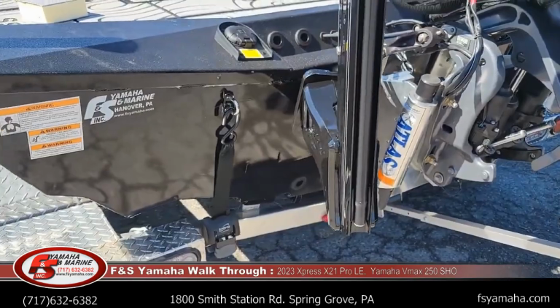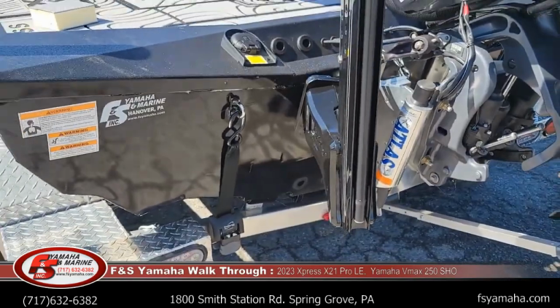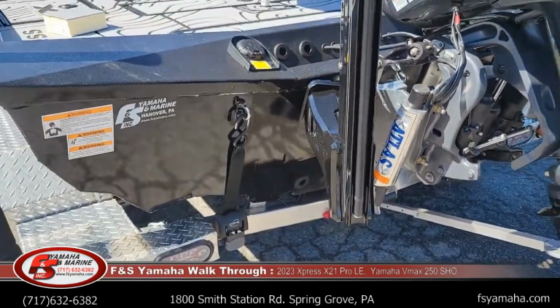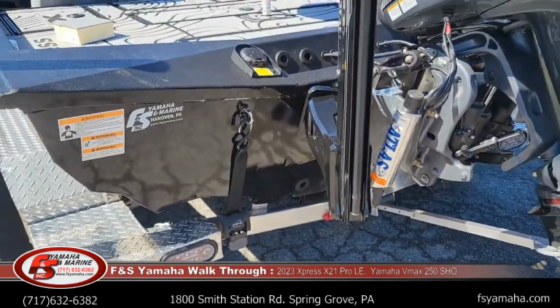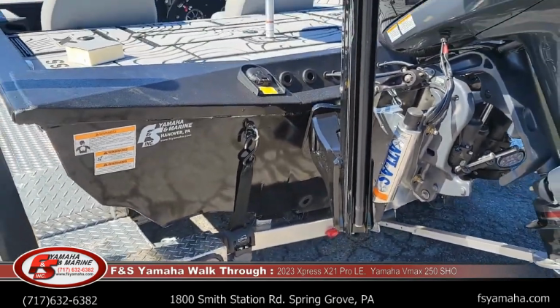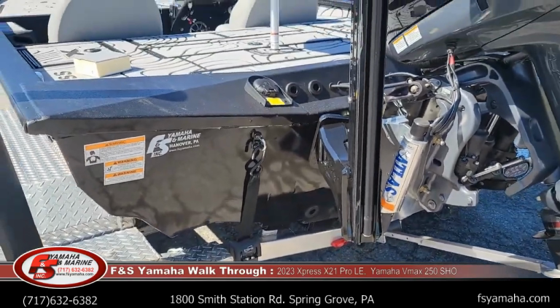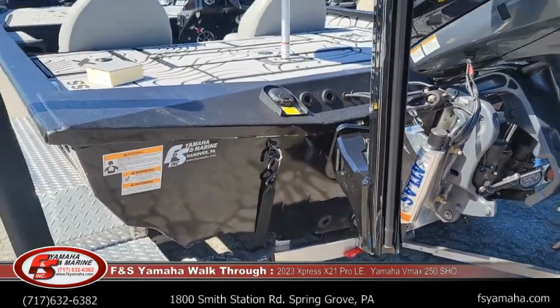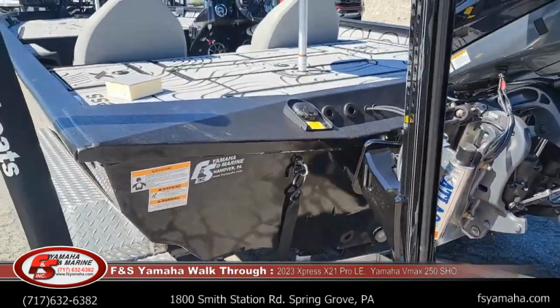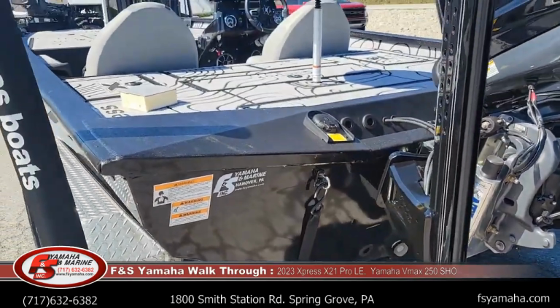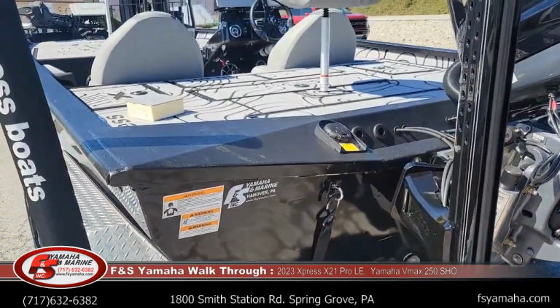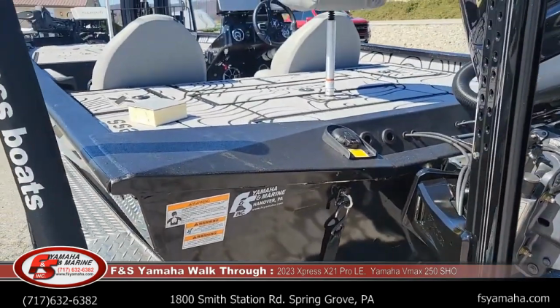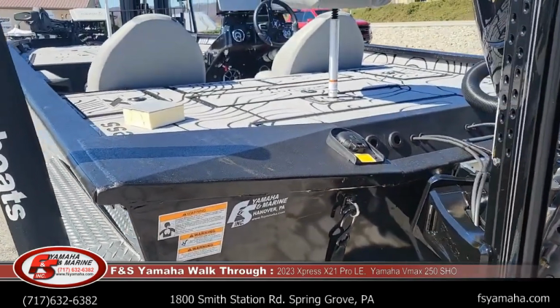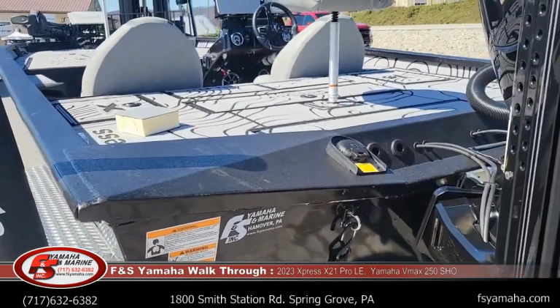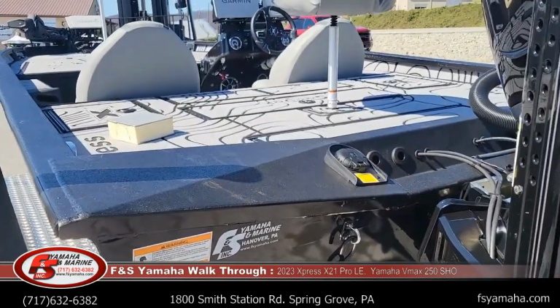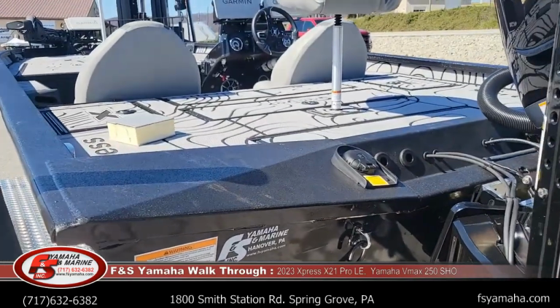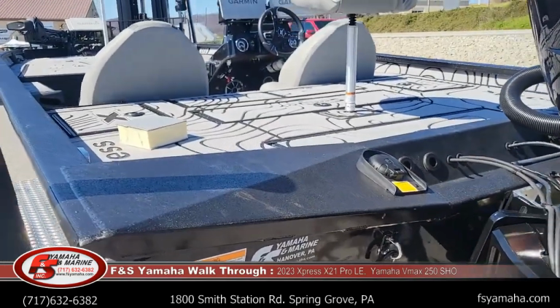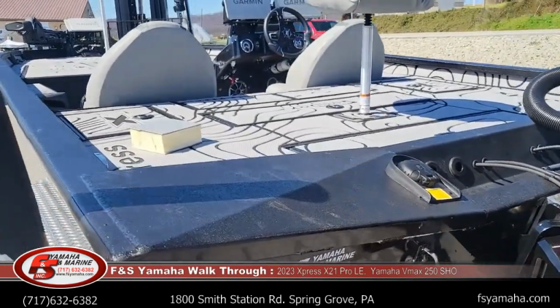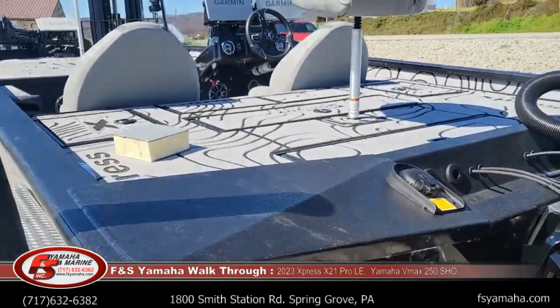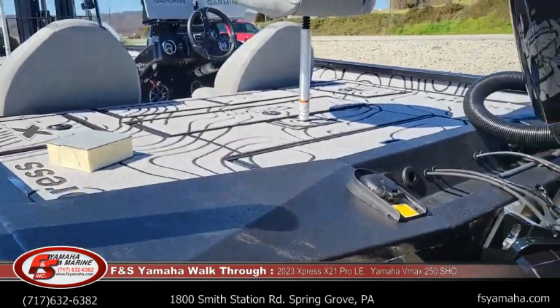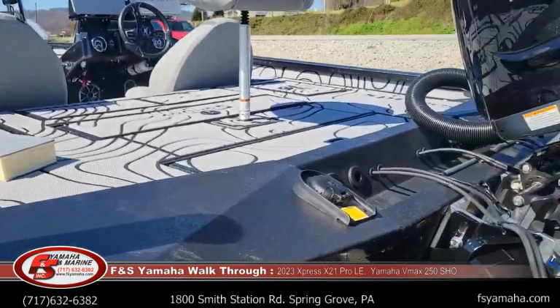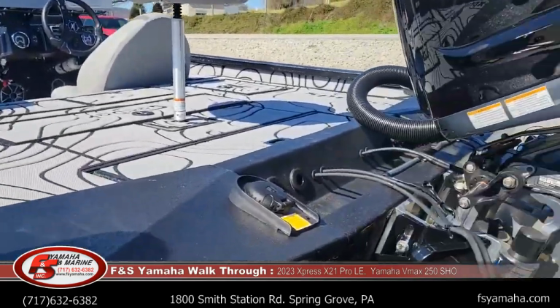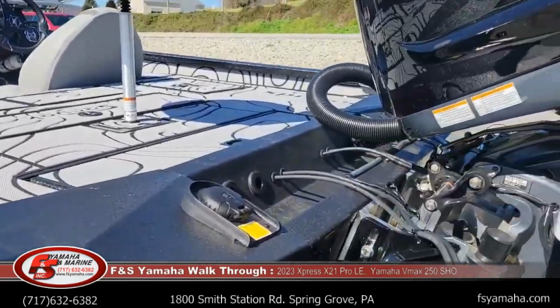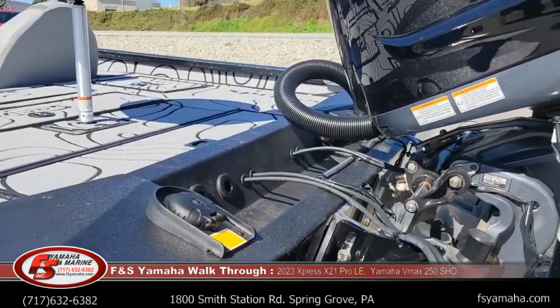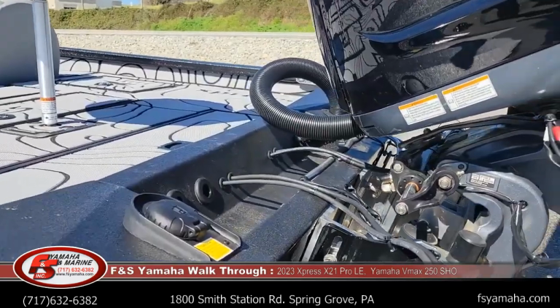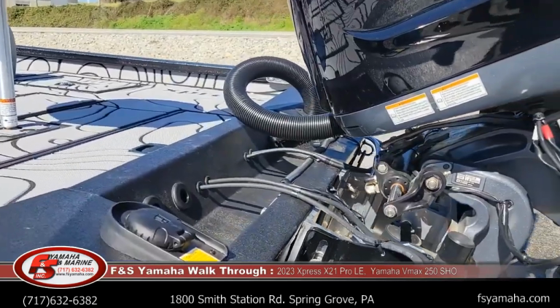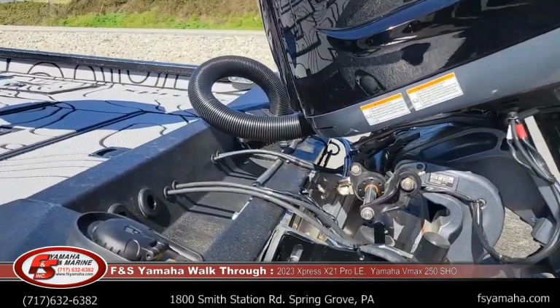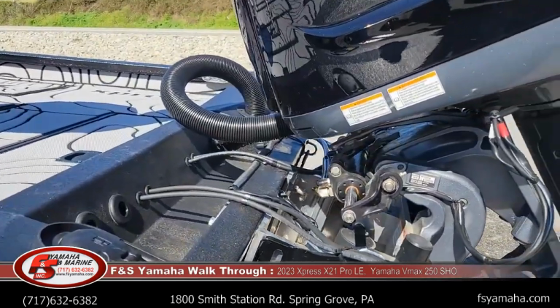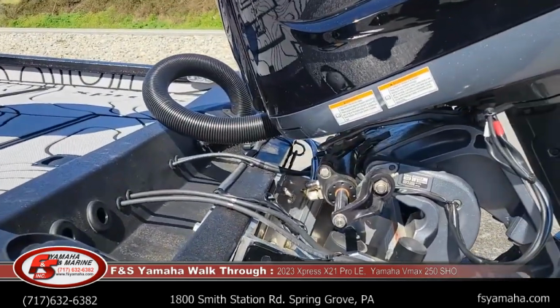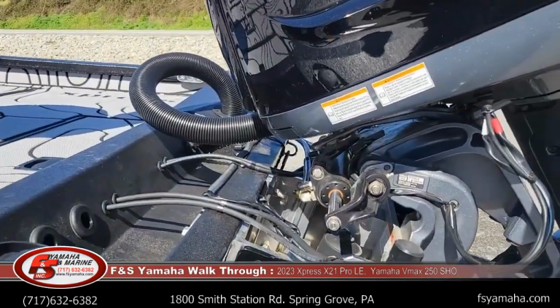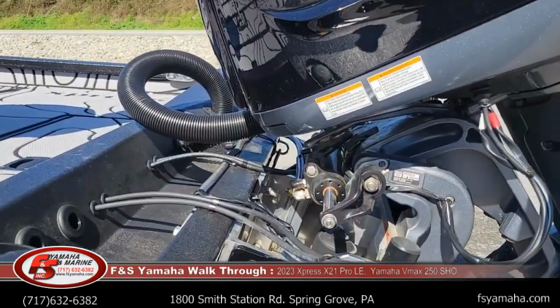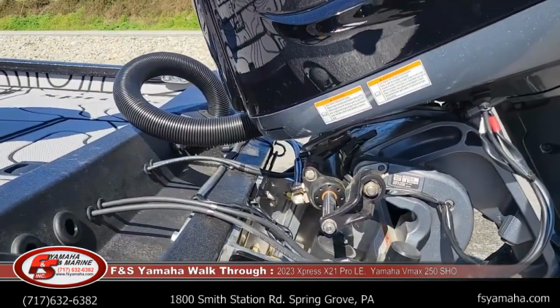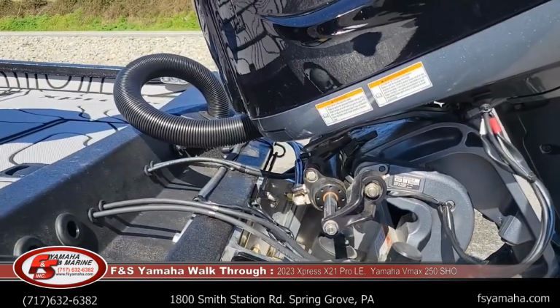40-gallon fuel tank. SeaStar tilt hydraulic steering.